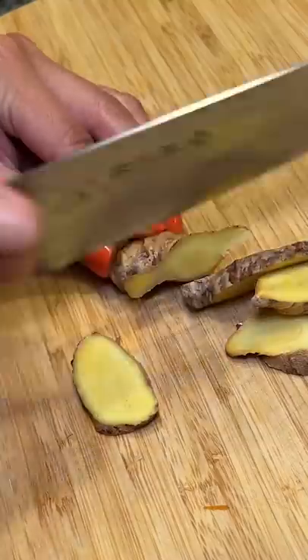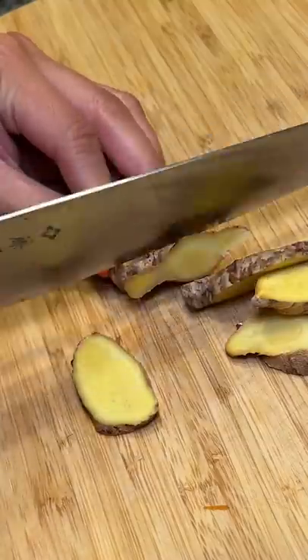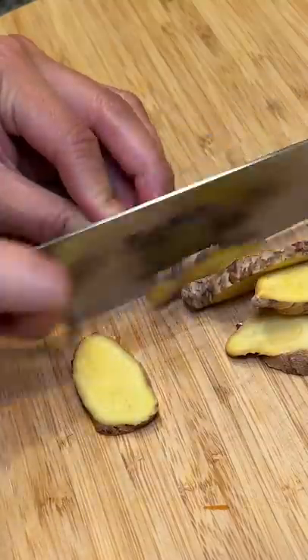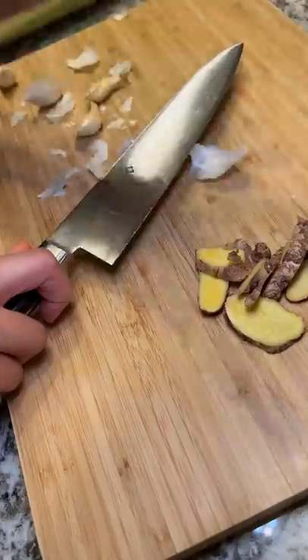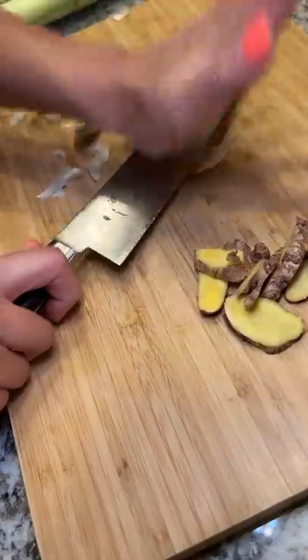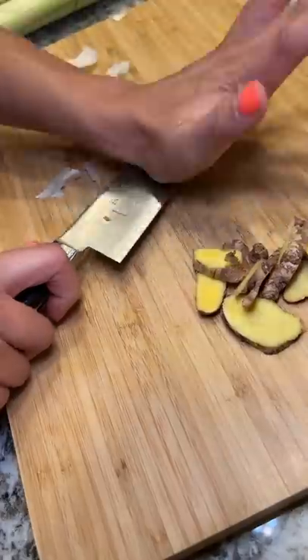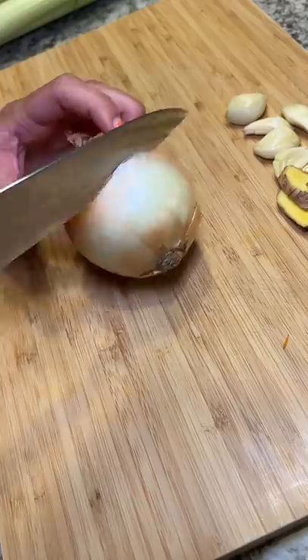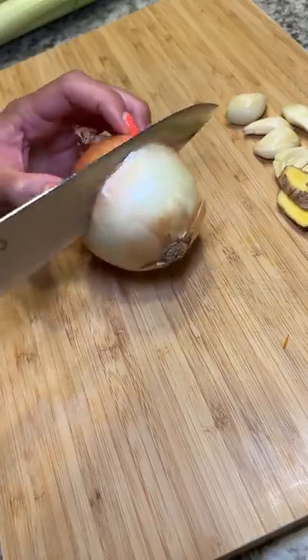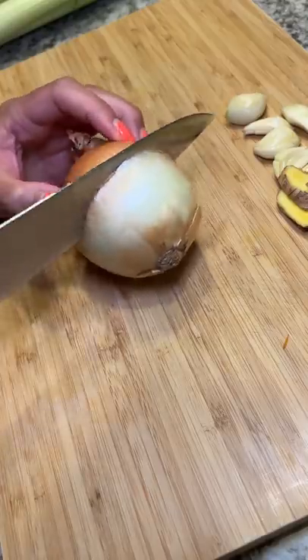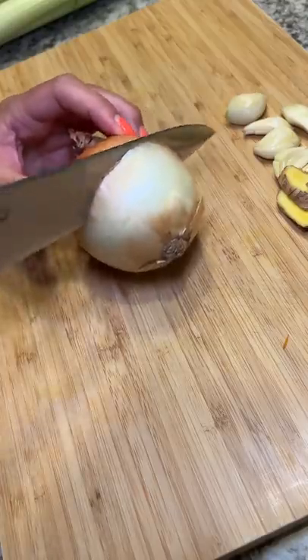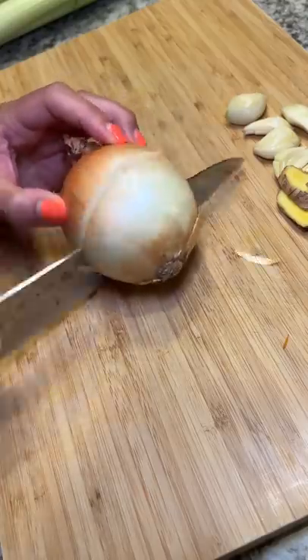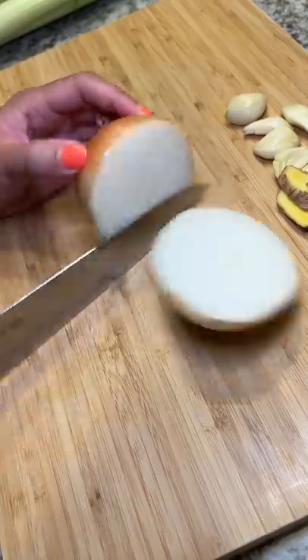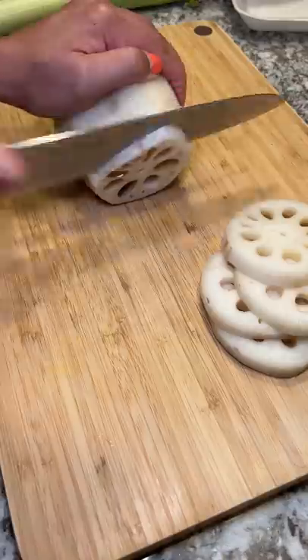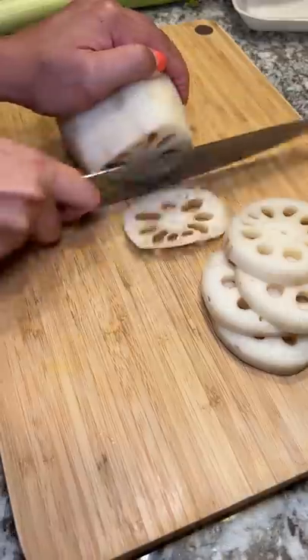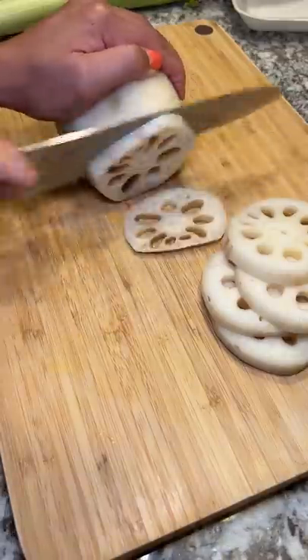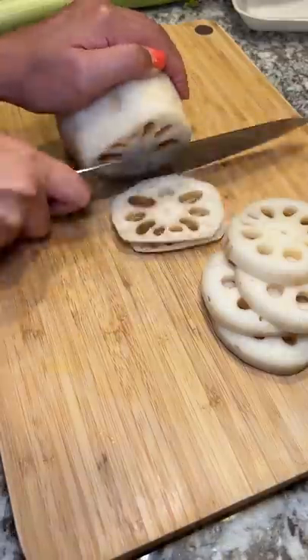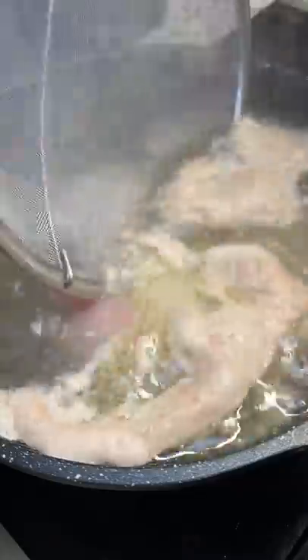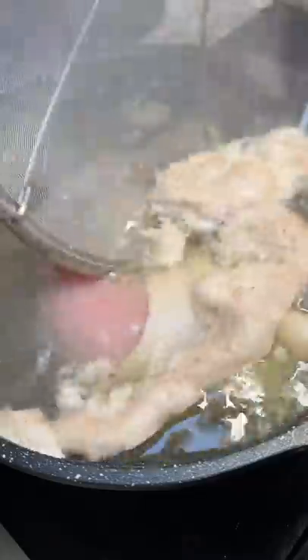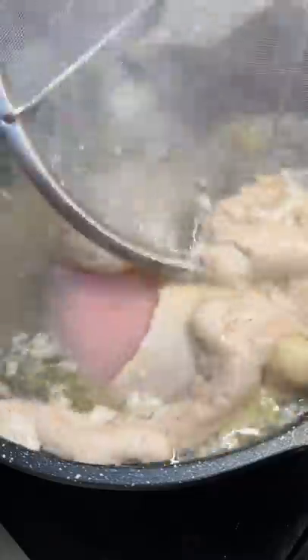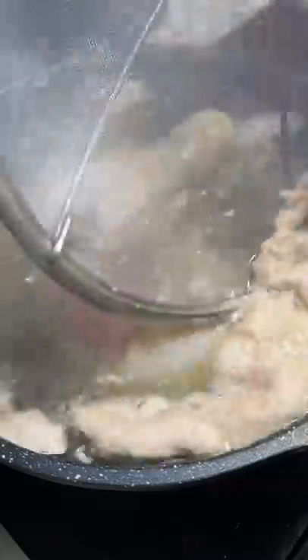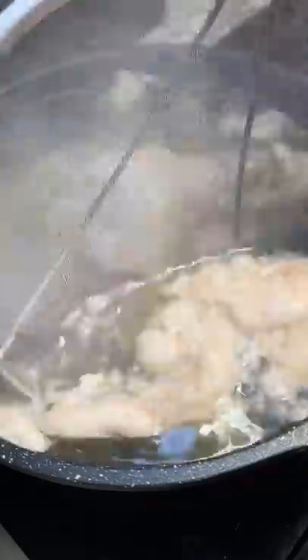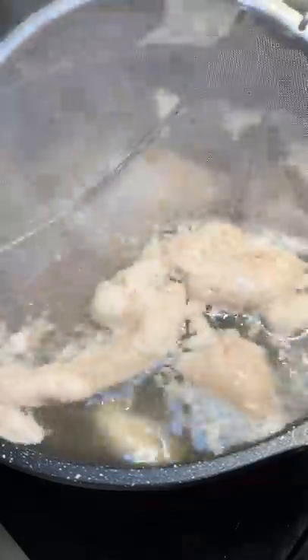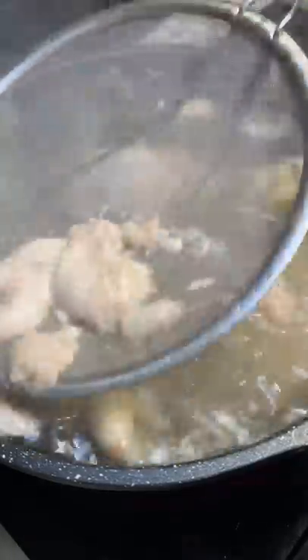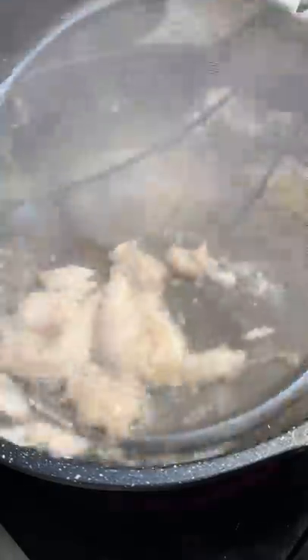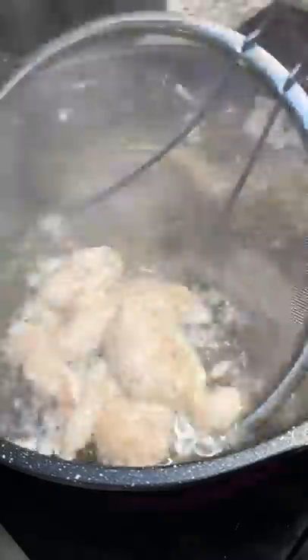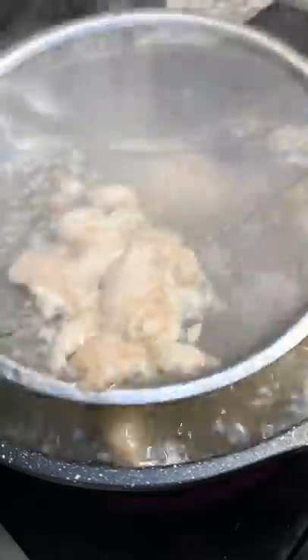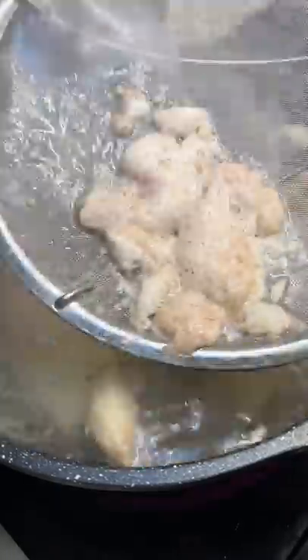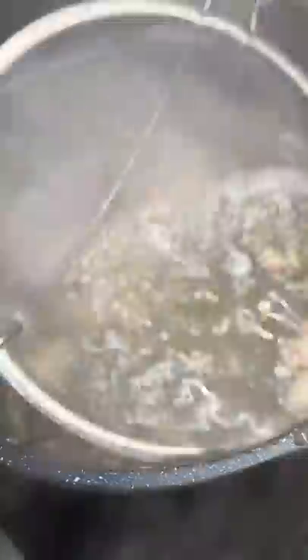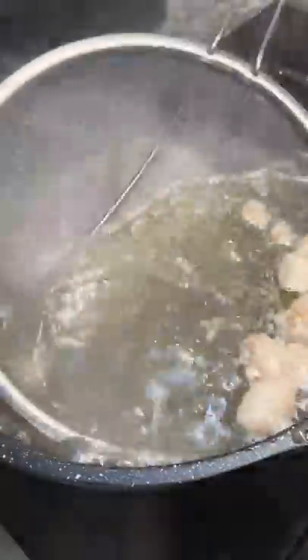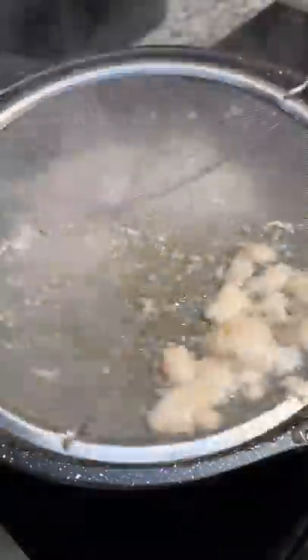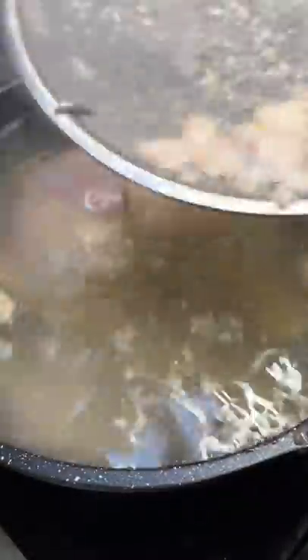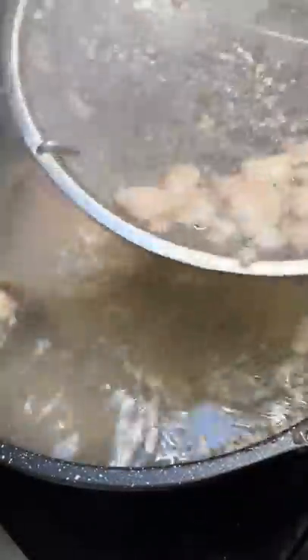Then I'm removing some of the floaties from the chicken broth. I'm not sure what you call them, but I always remember my mom removing them, so I'm doing it now.